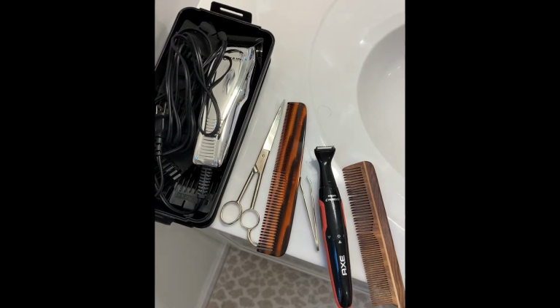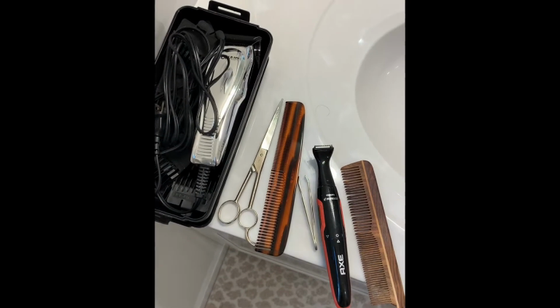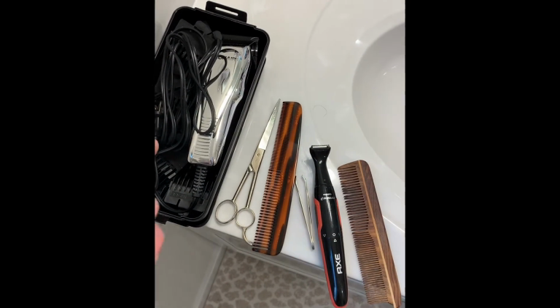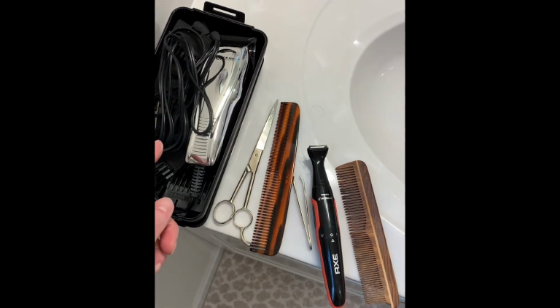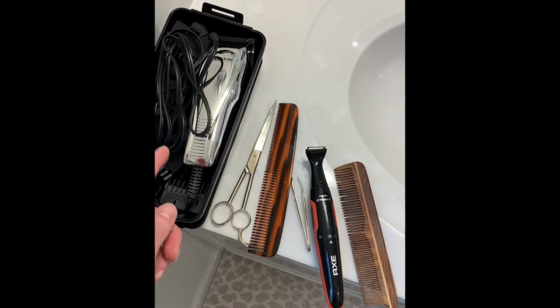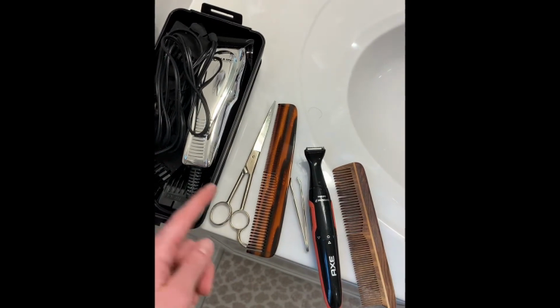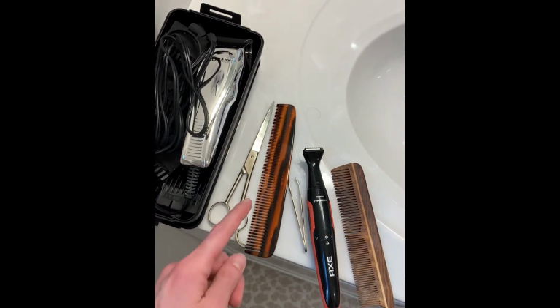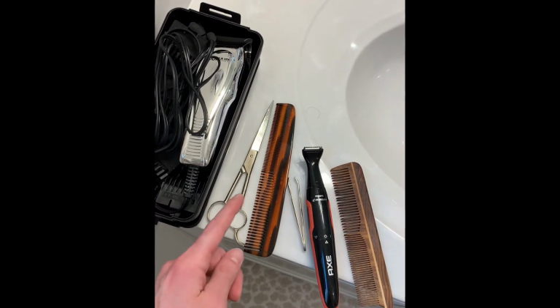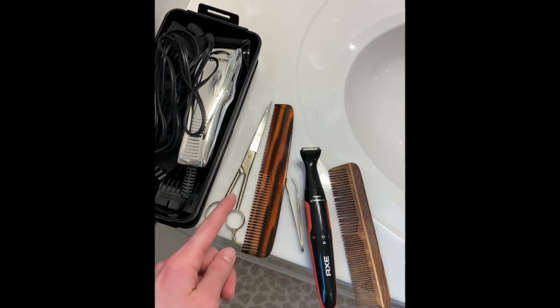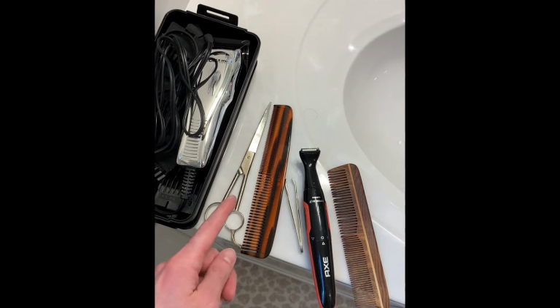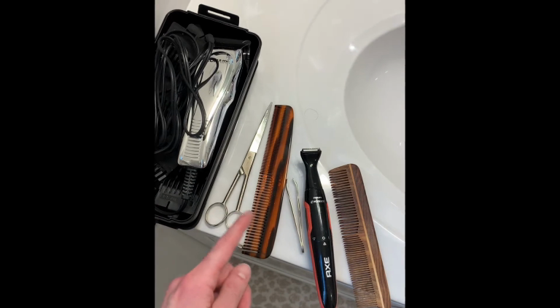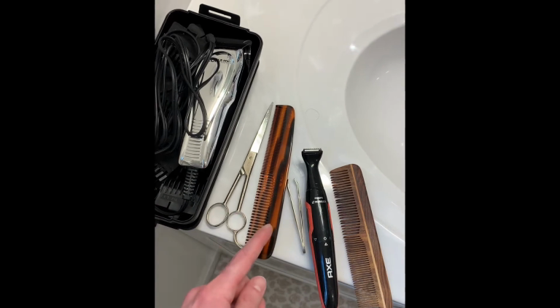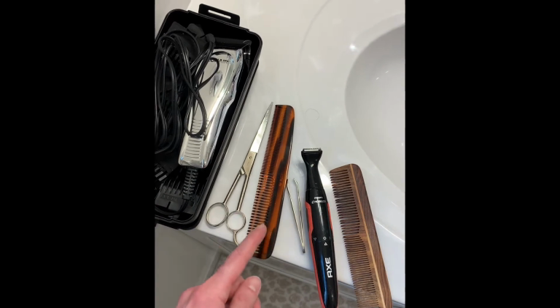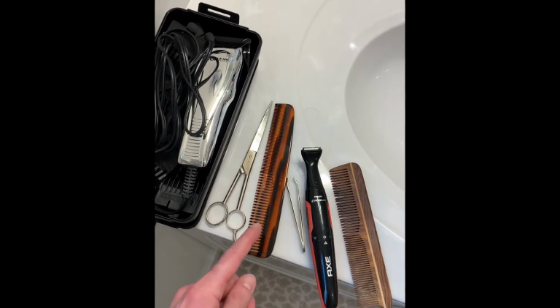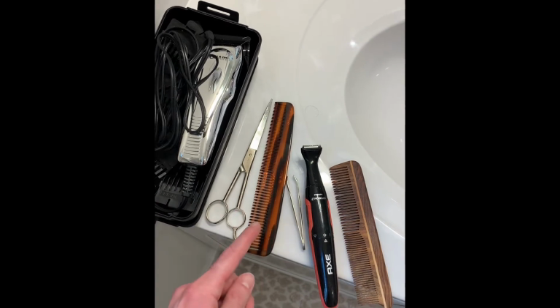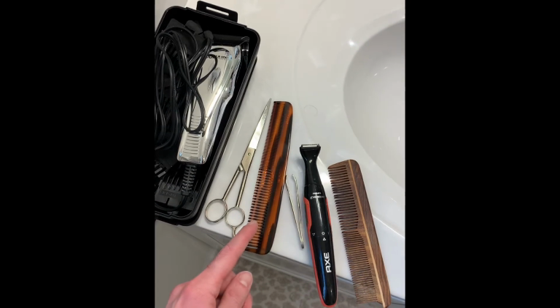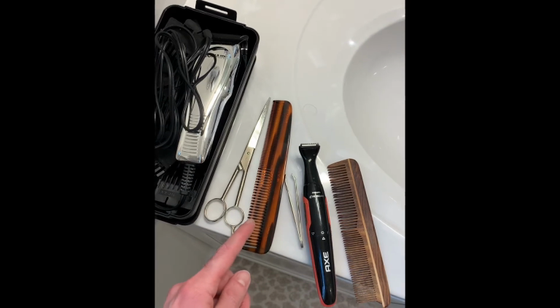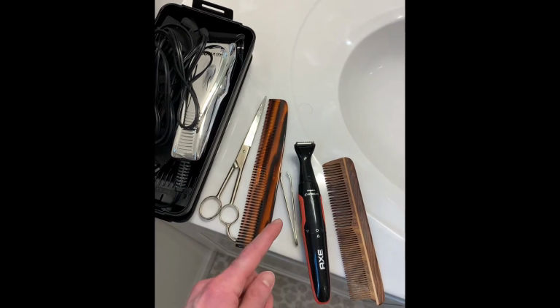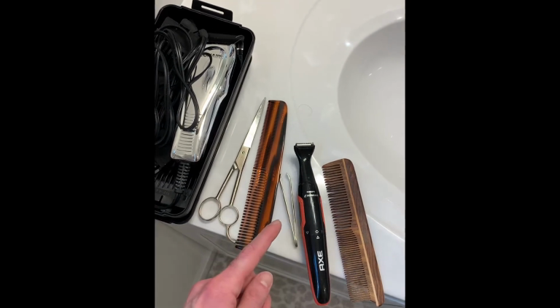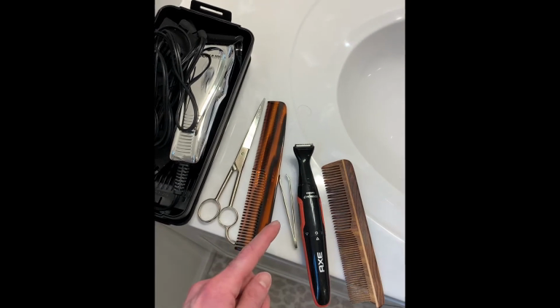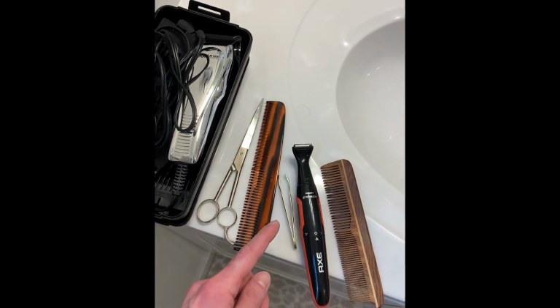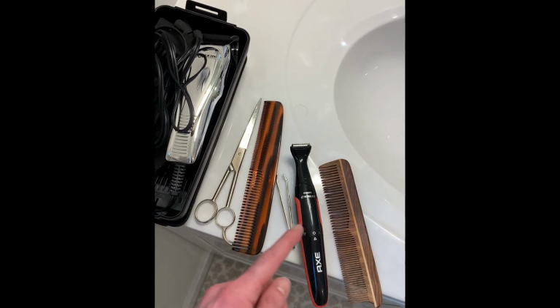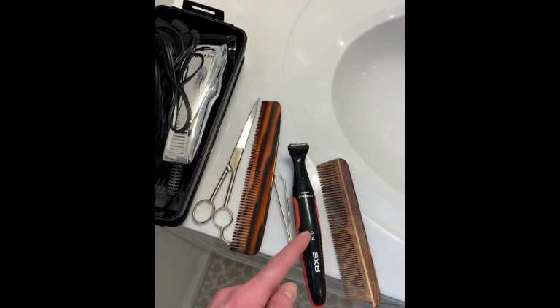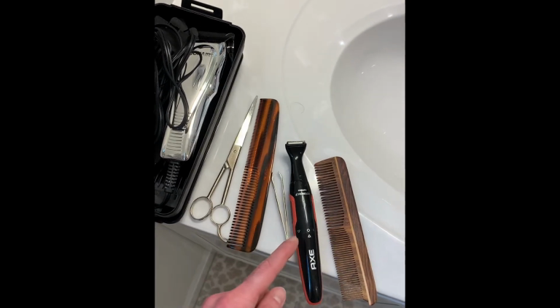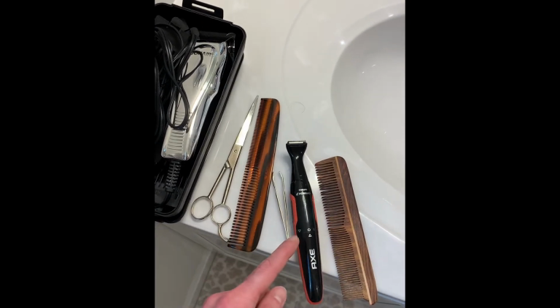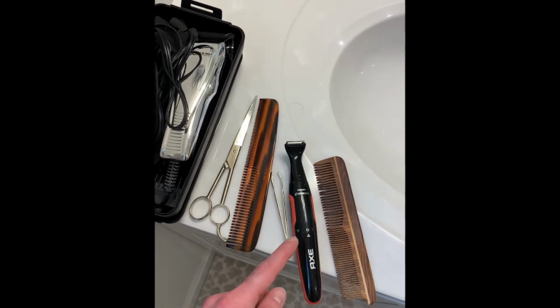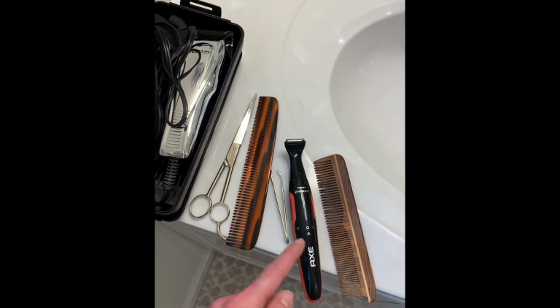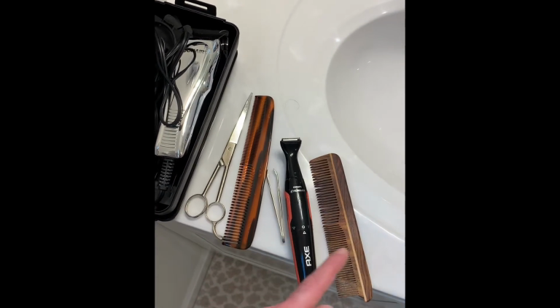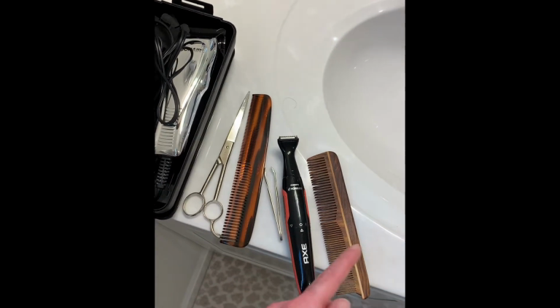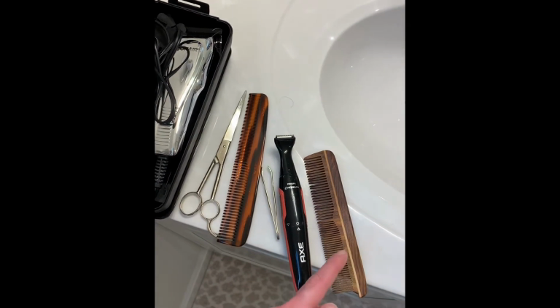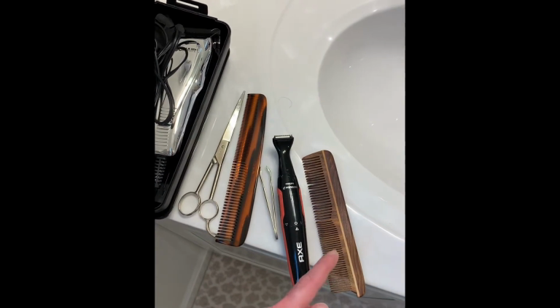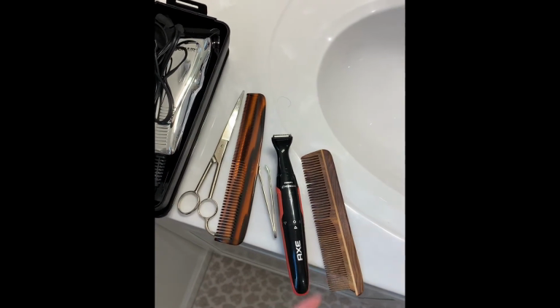Standard trimmer, hair clippers, comb, tweezers, detail trimmer, wood comb.